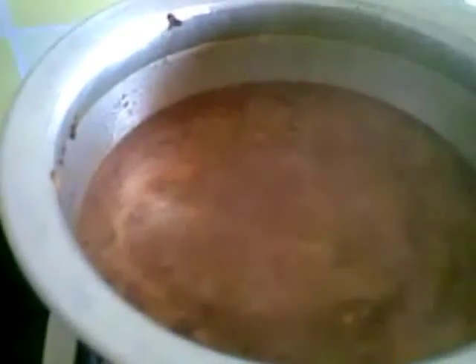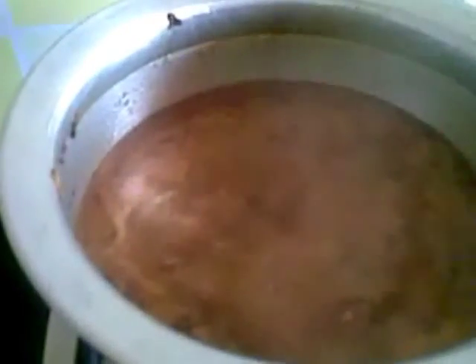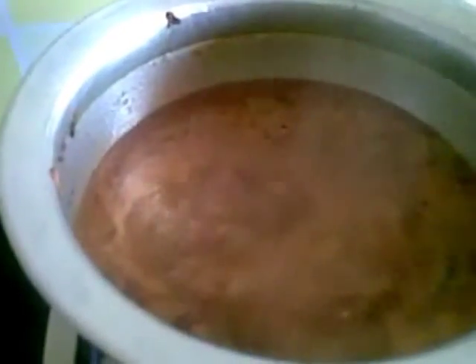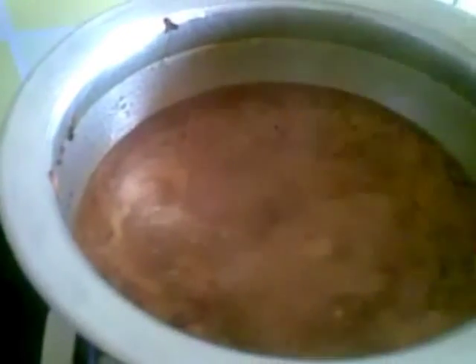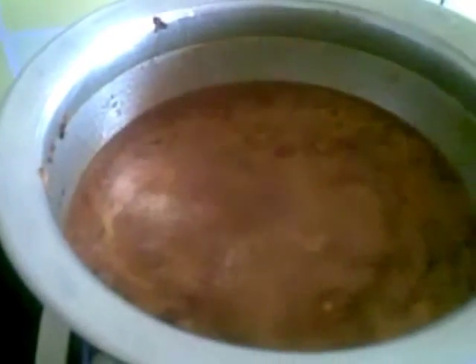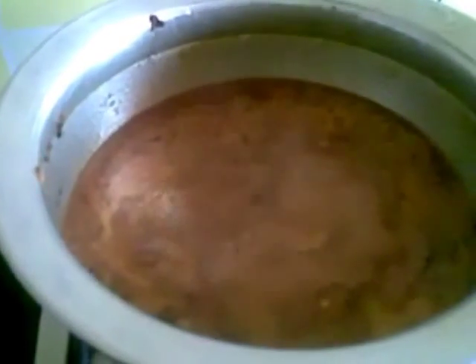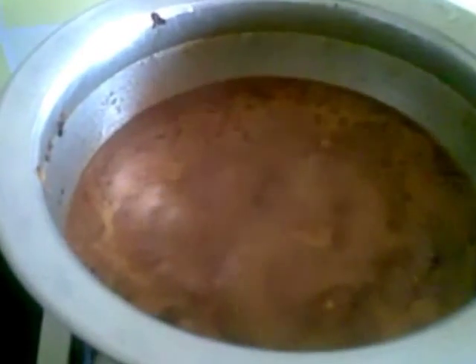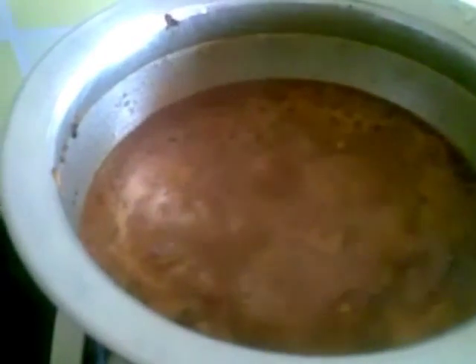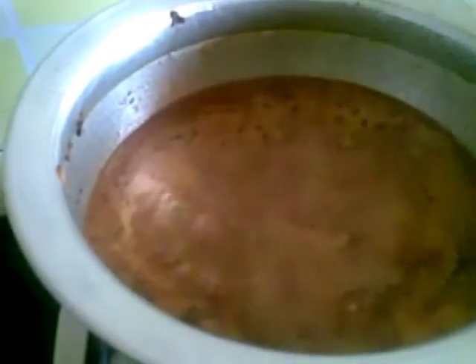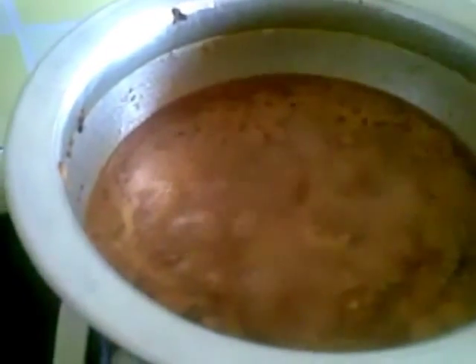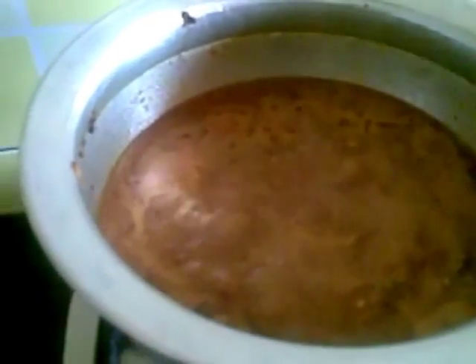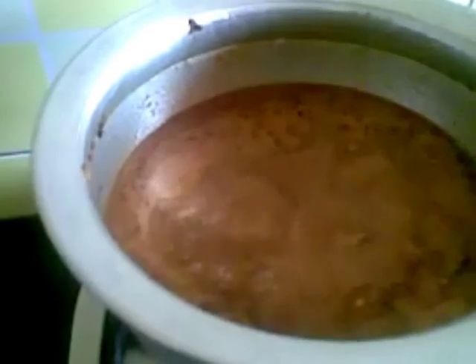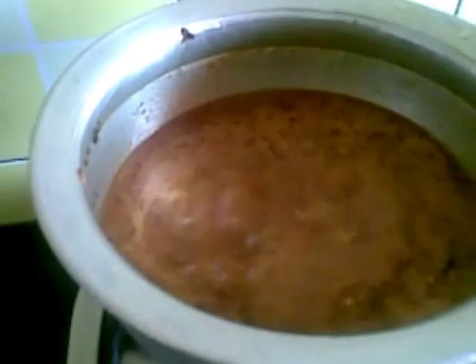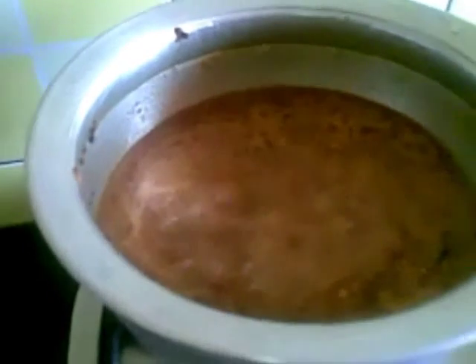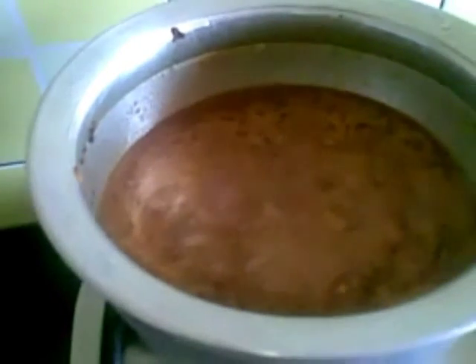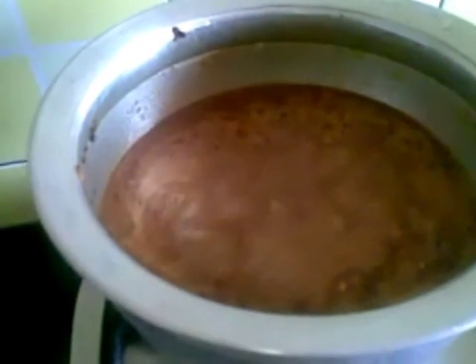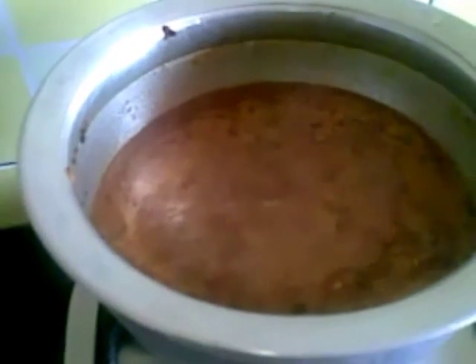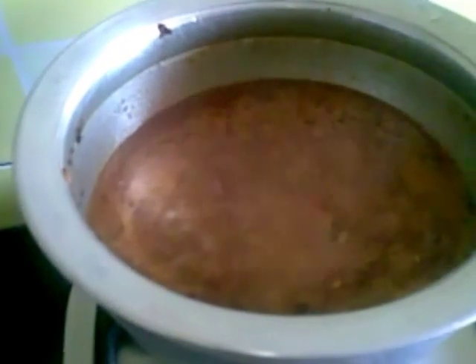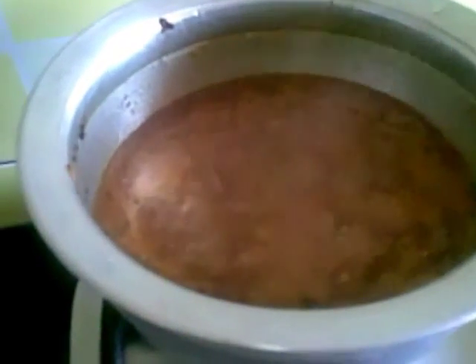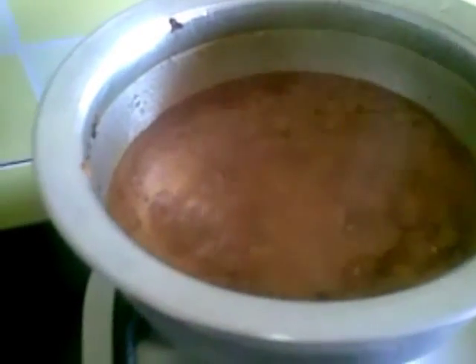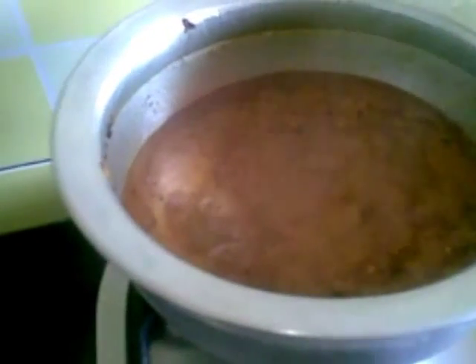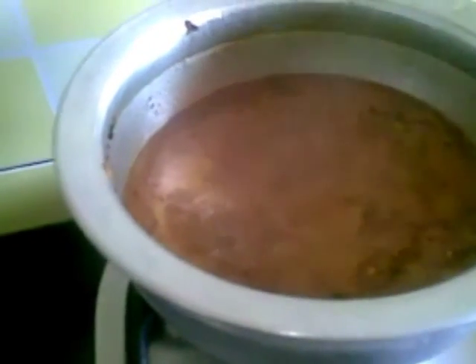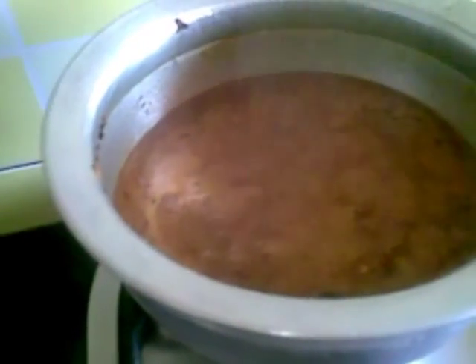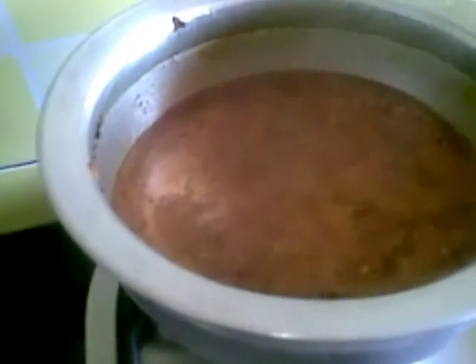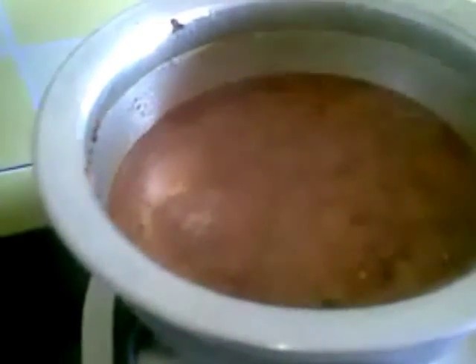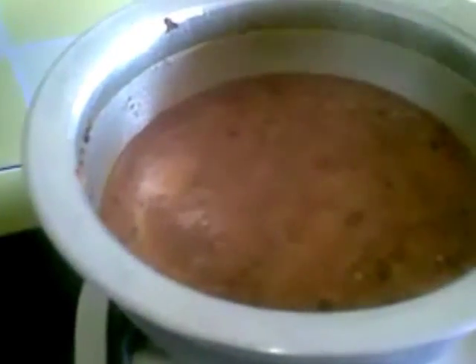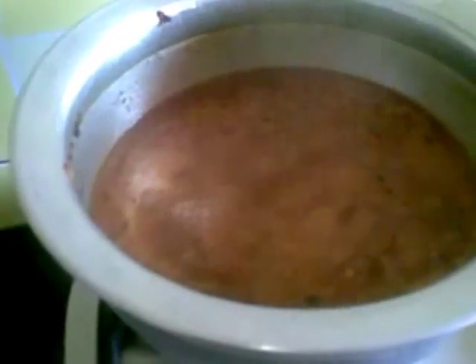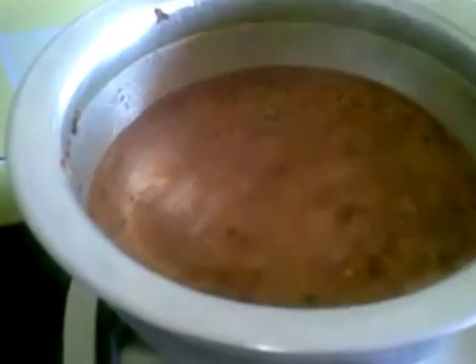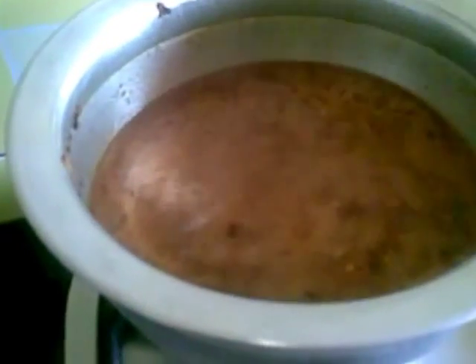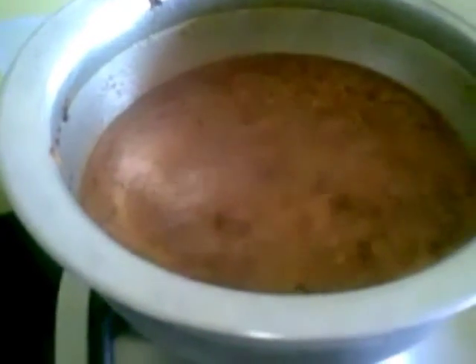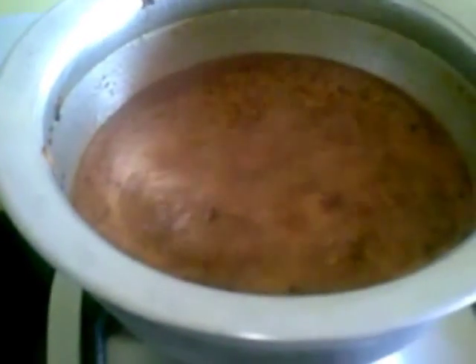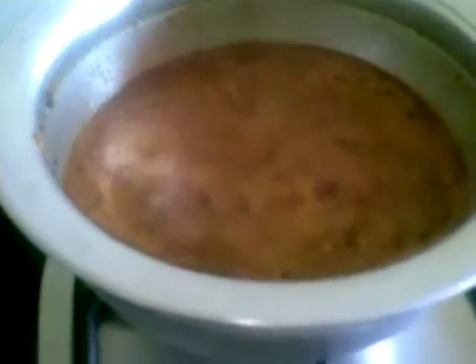Our Mangalorean Chicken Curry is ready. You can serve it hot with rice, roti, or paratha.